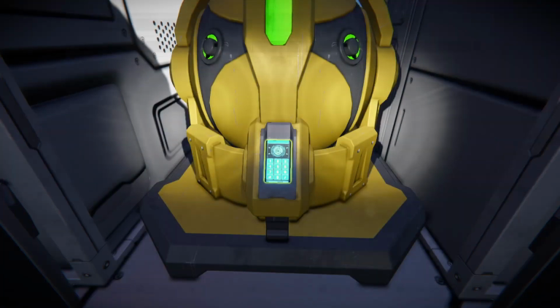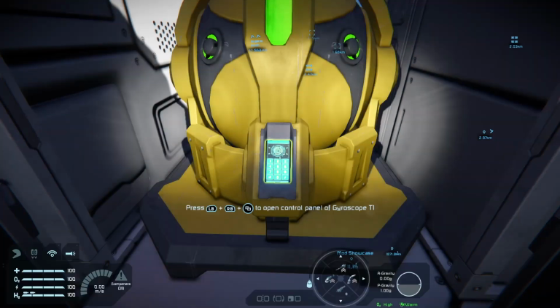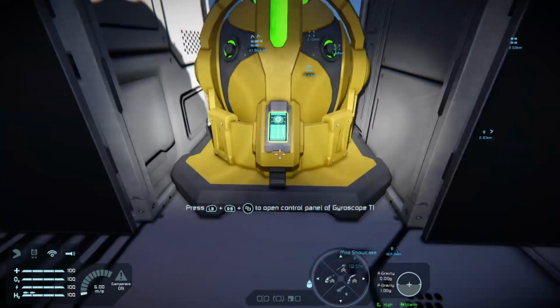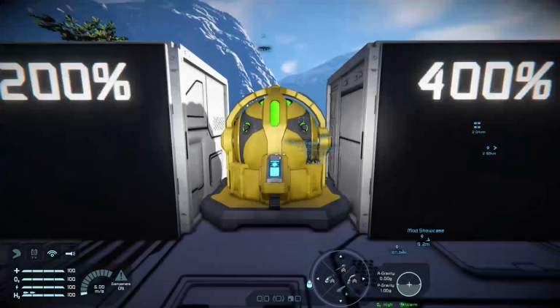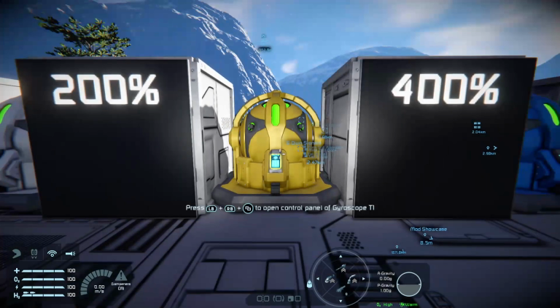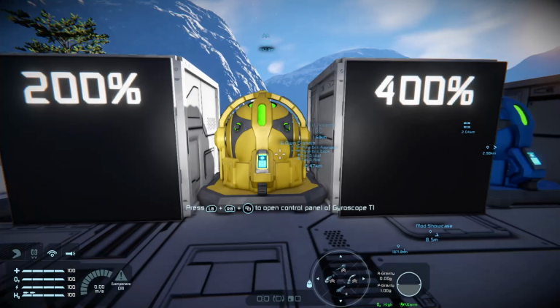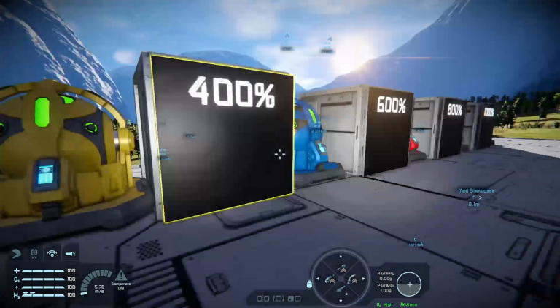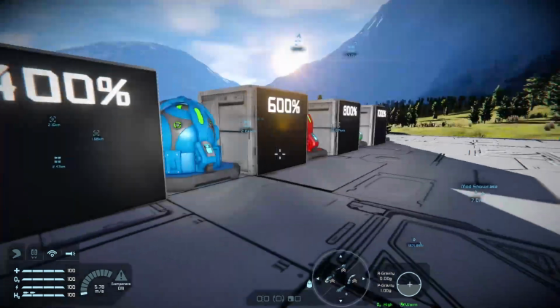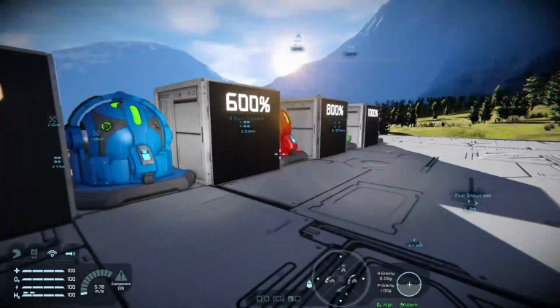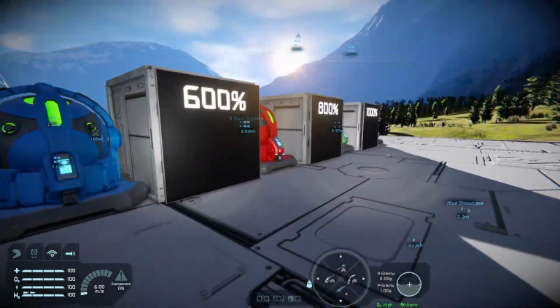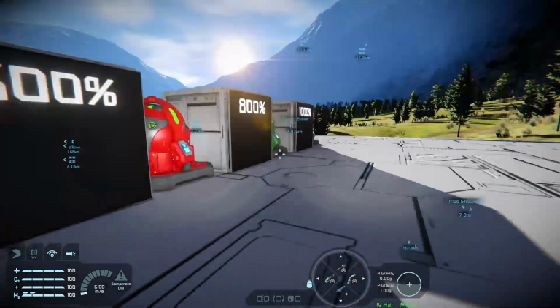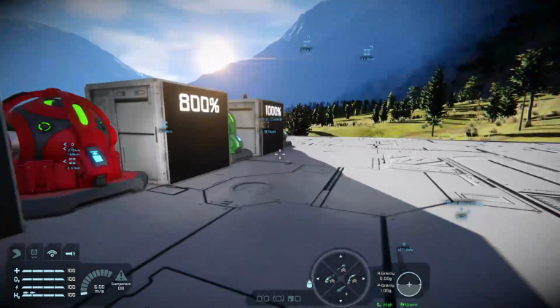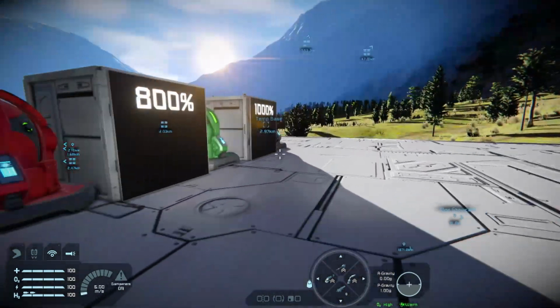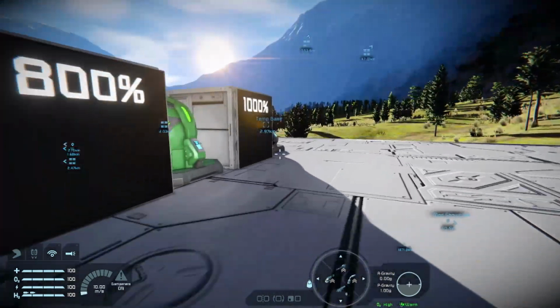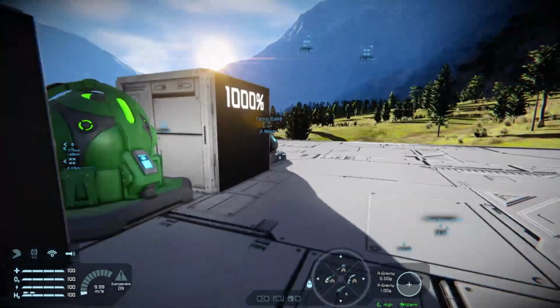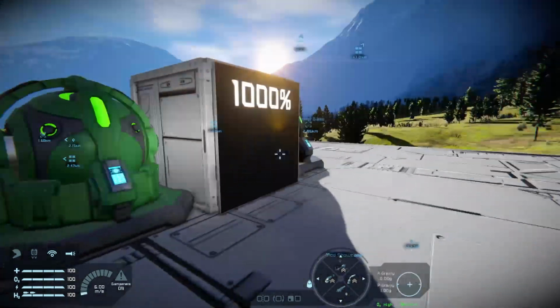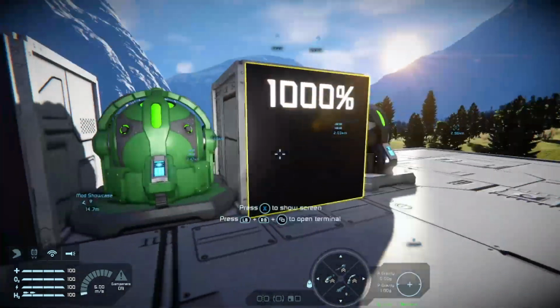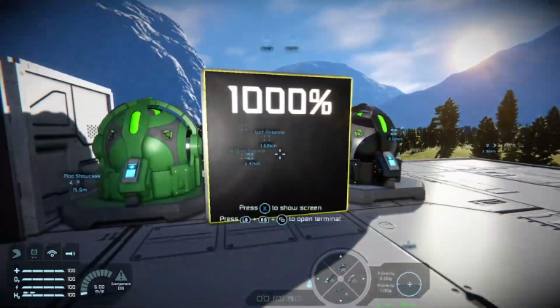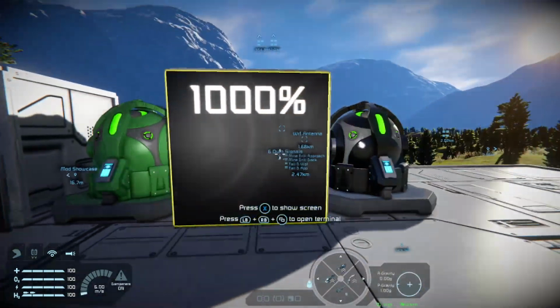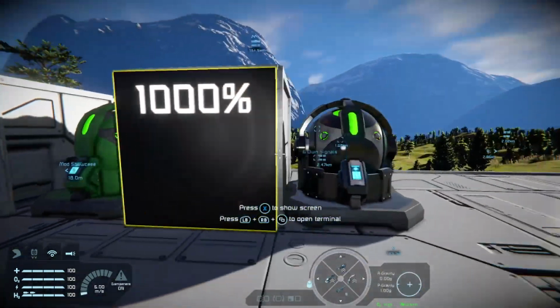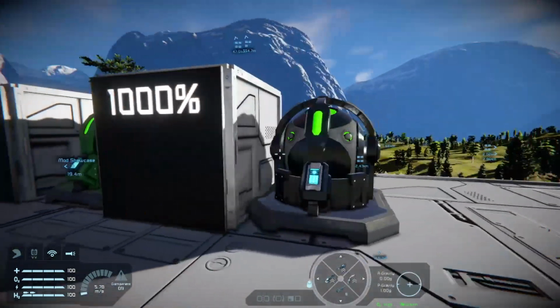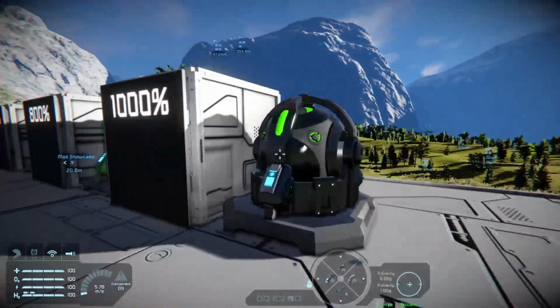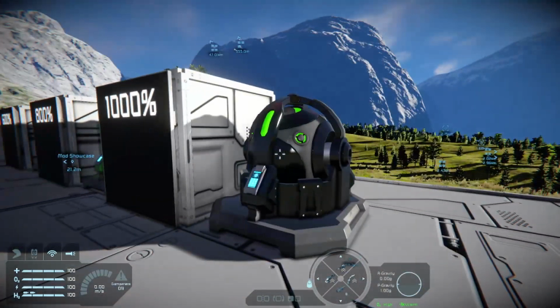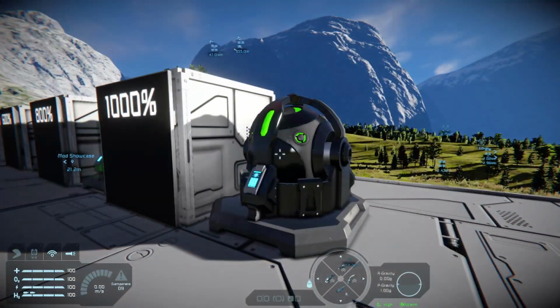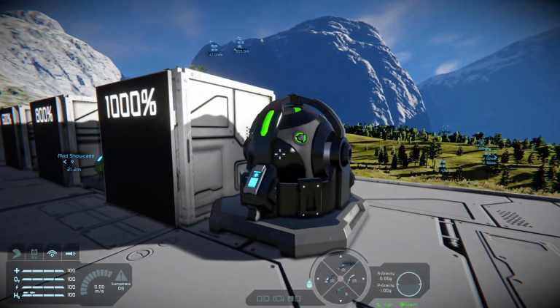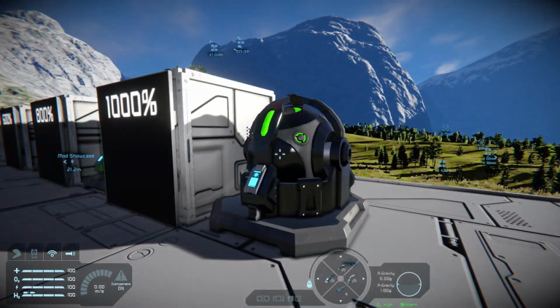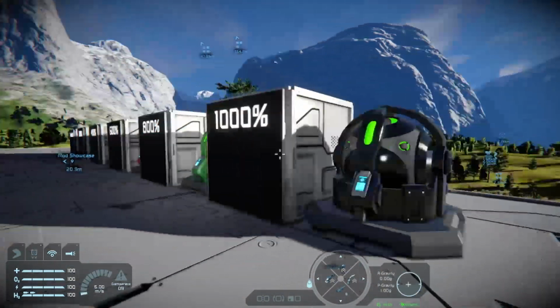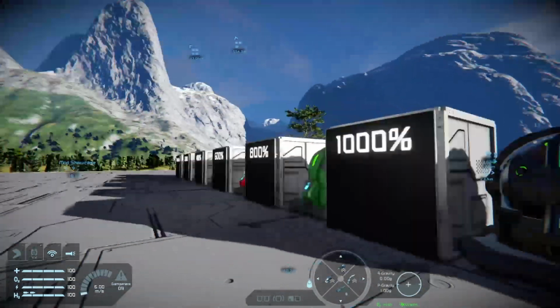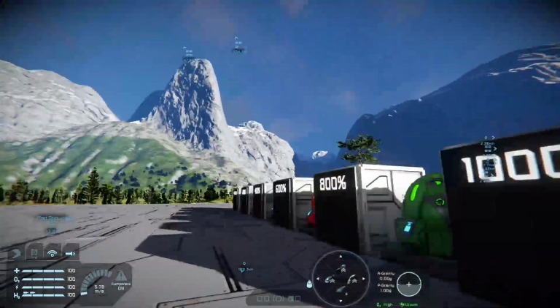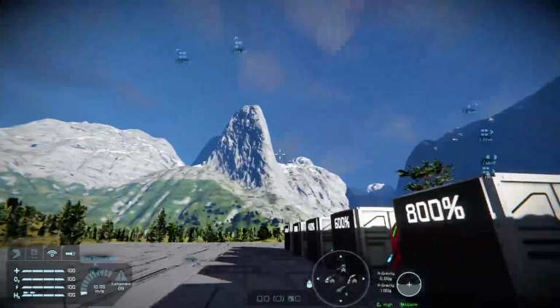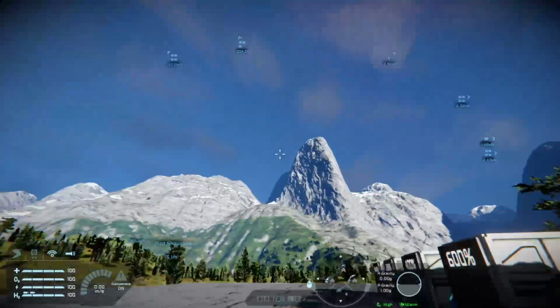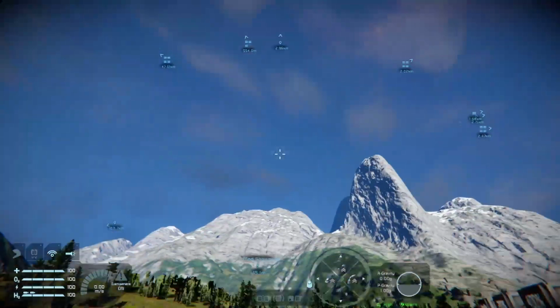Going into the control panel, you can see the standard gyroscope controls — override, all there. Nothing else has changed apart from the power of the gyroscope, which at this end is capable of turning the ship on its own.